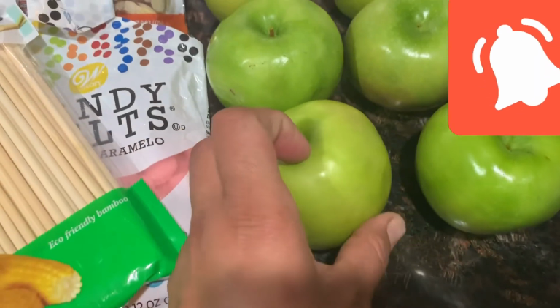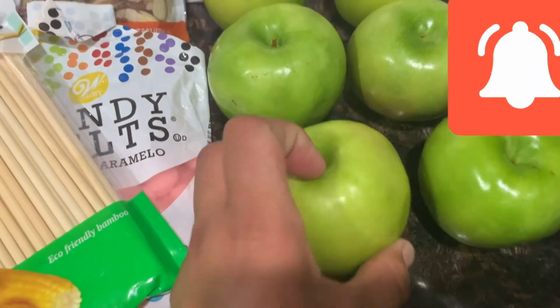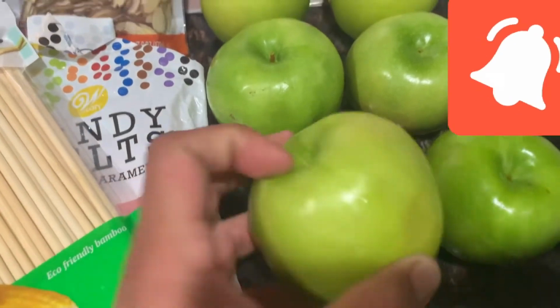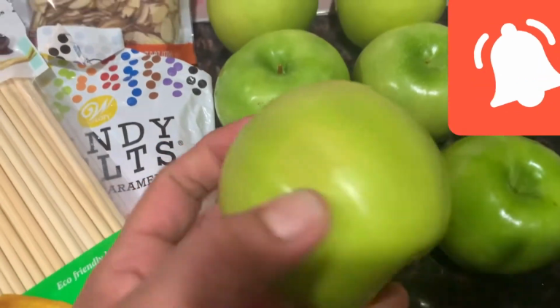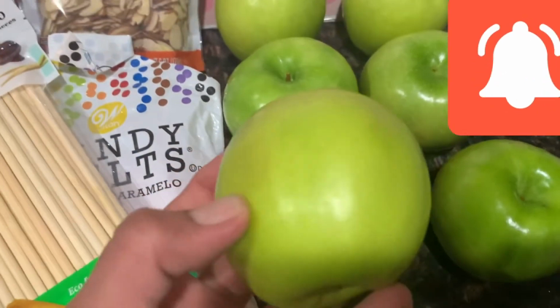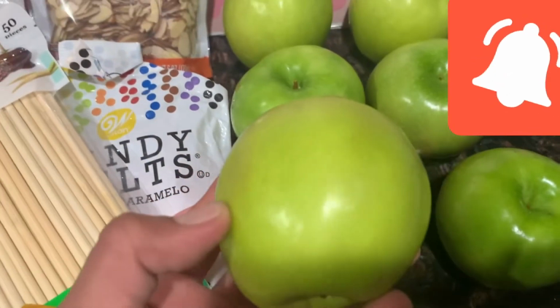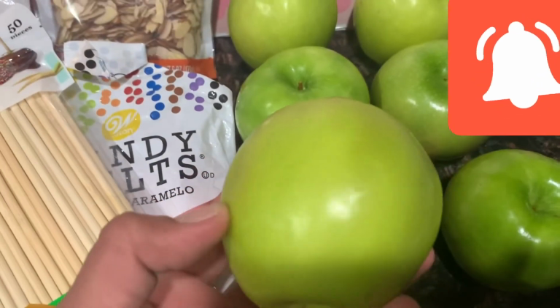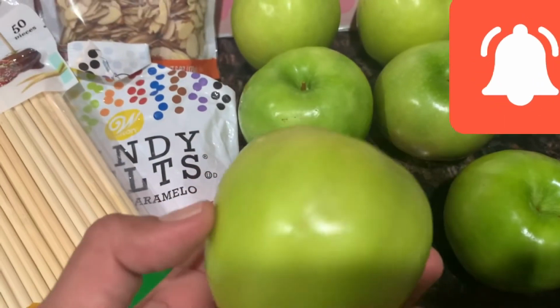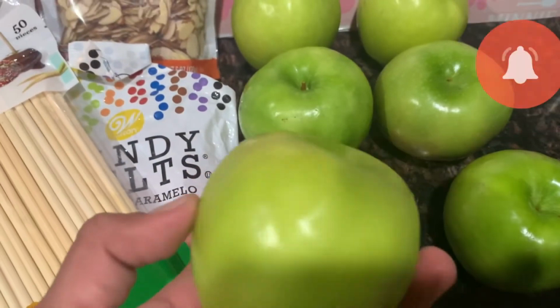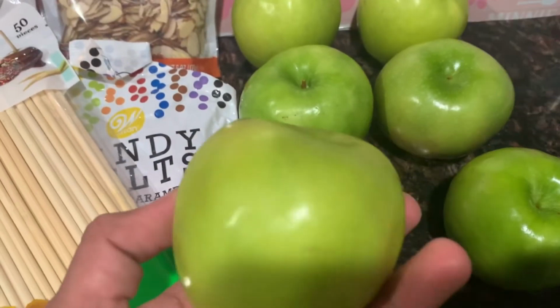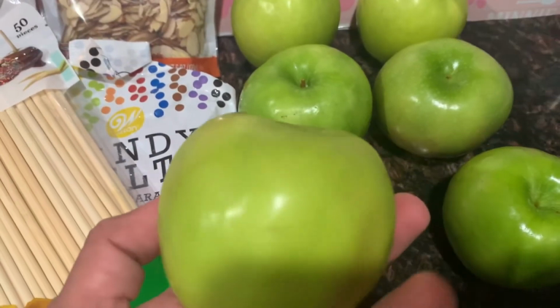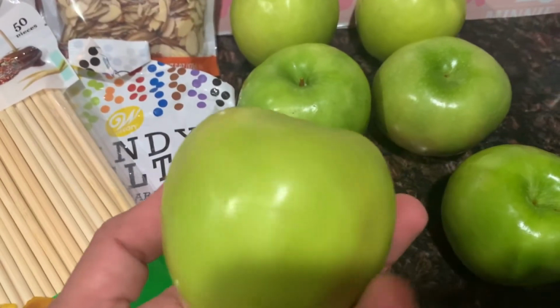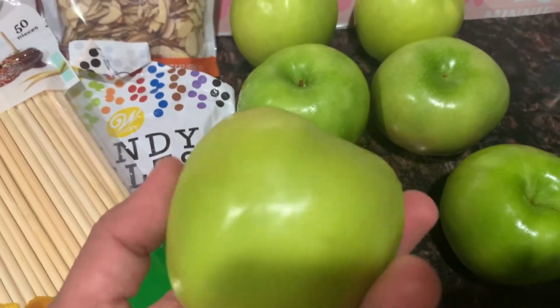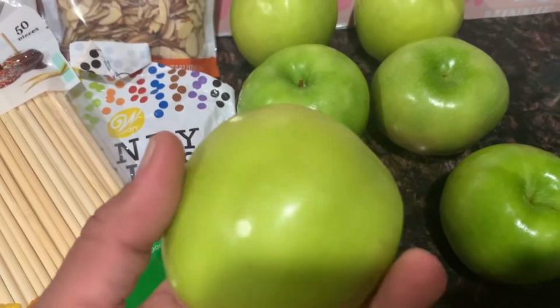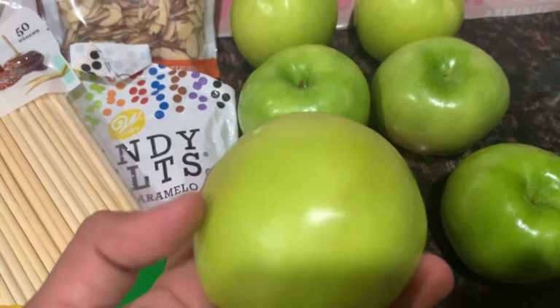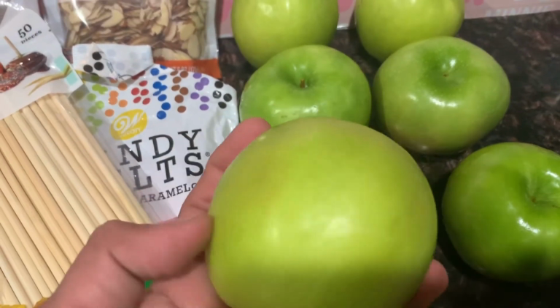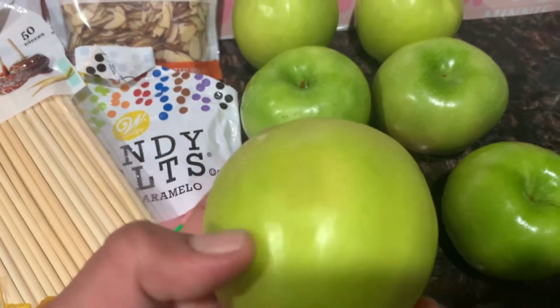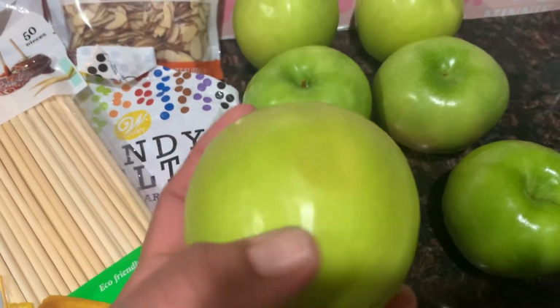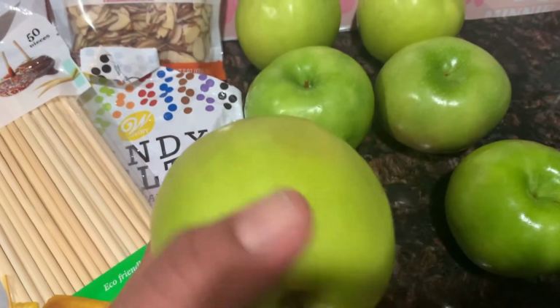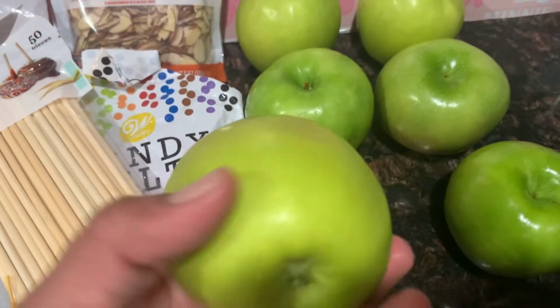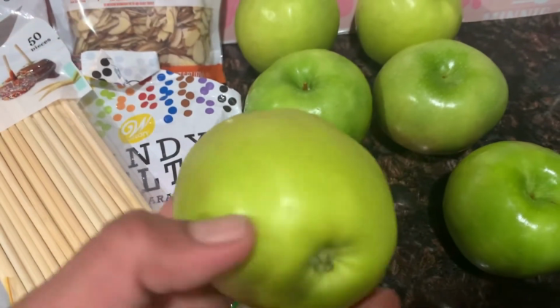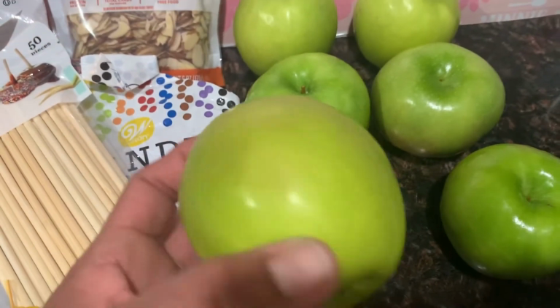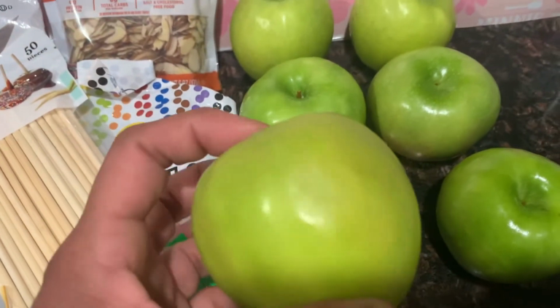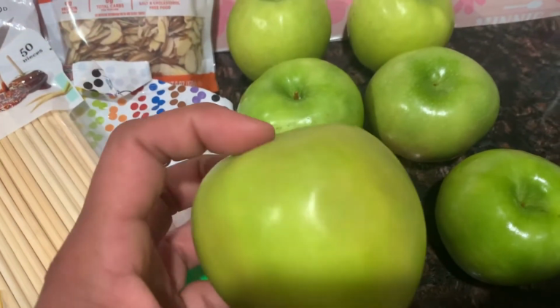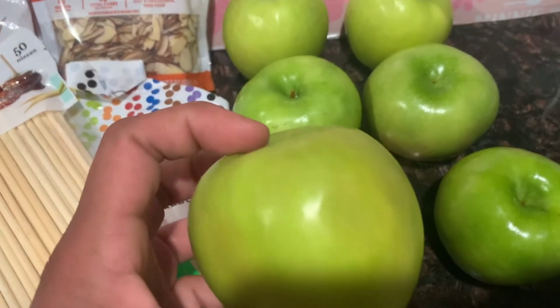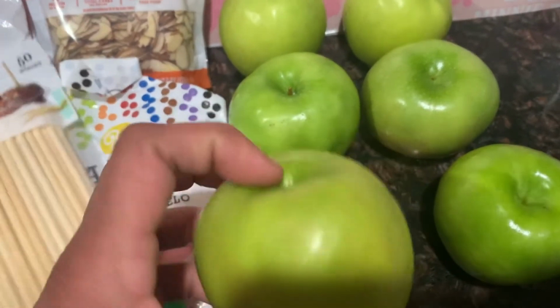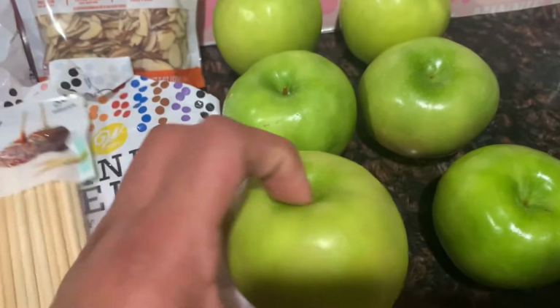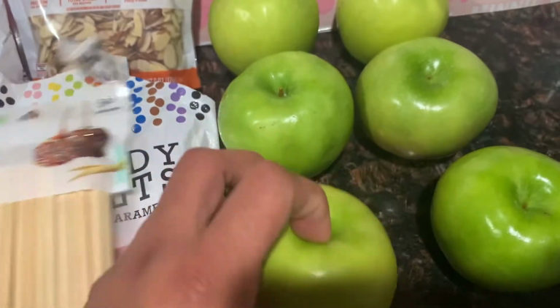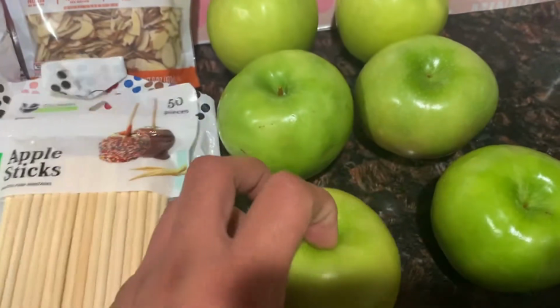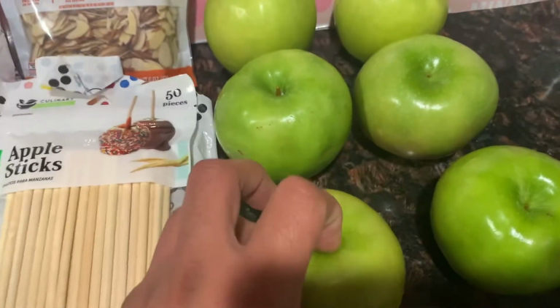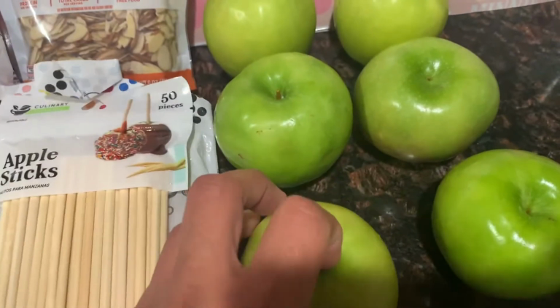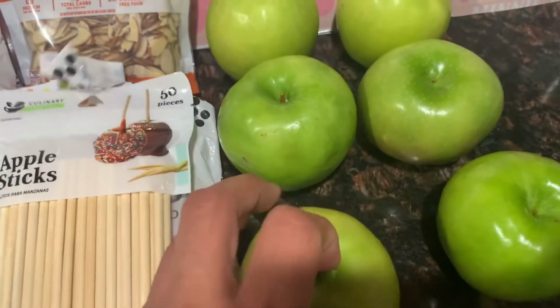Yo las lavé bien con agua caliente y jabón. Miren, bien lavadas, bien secadas.